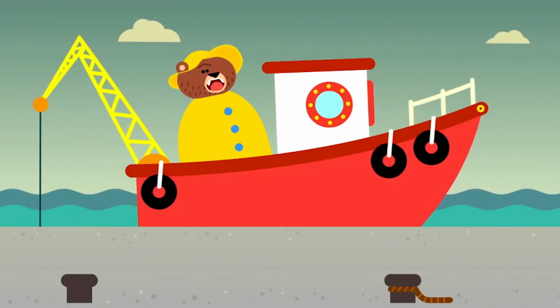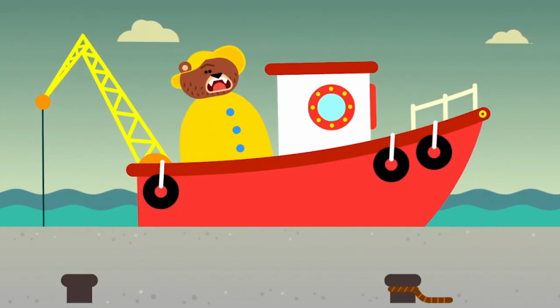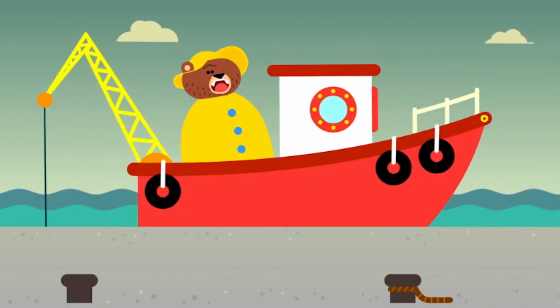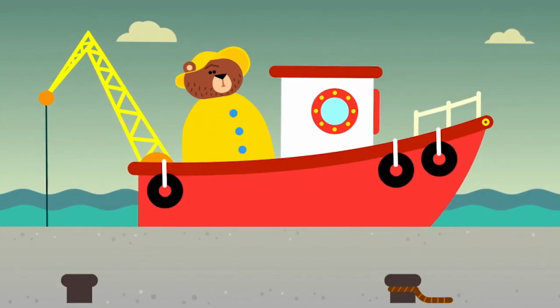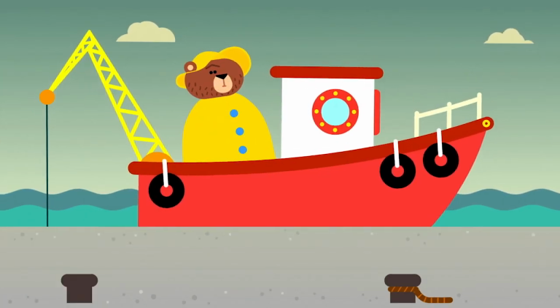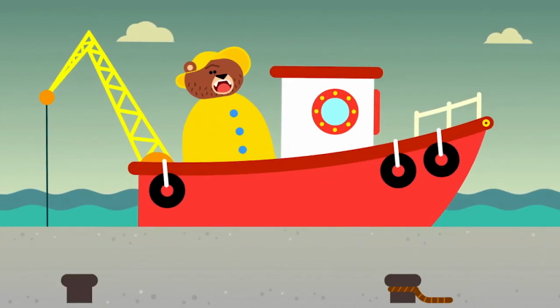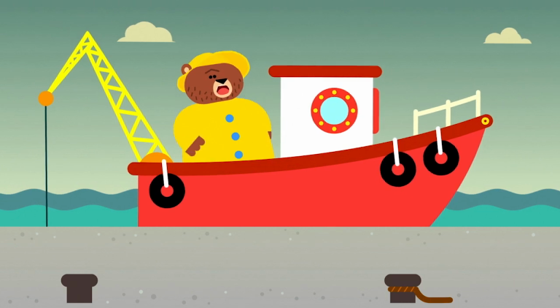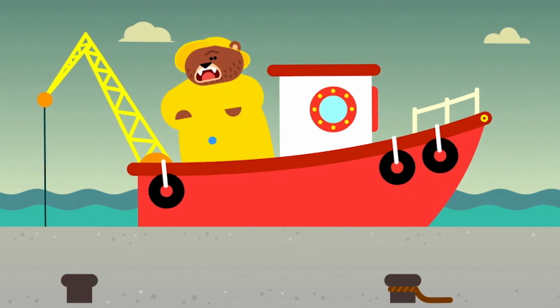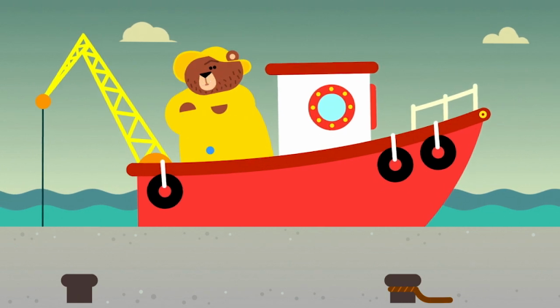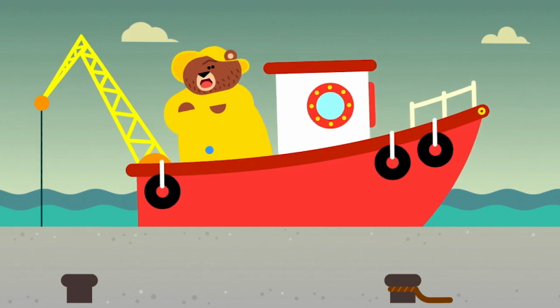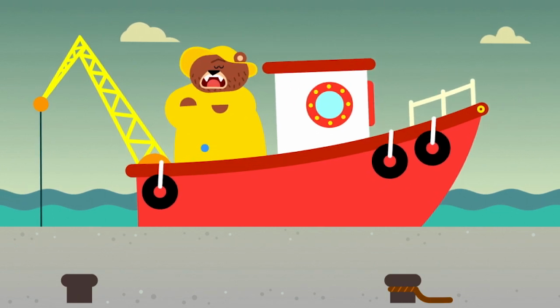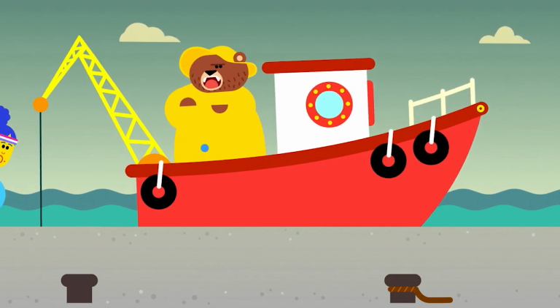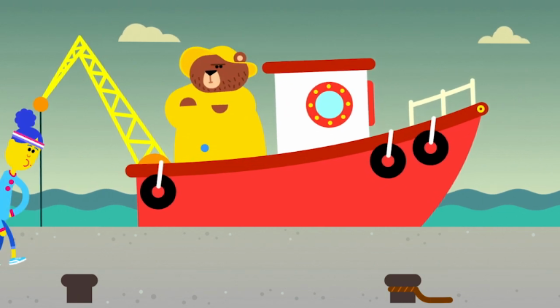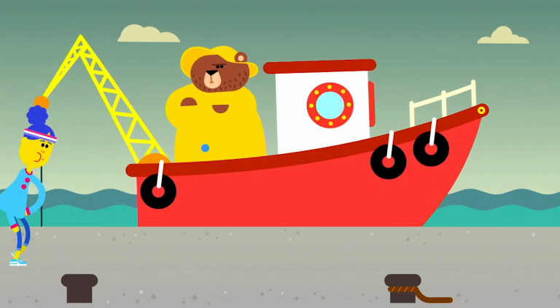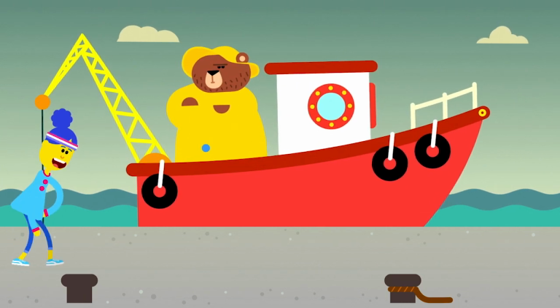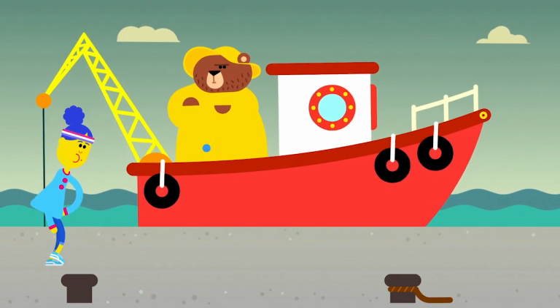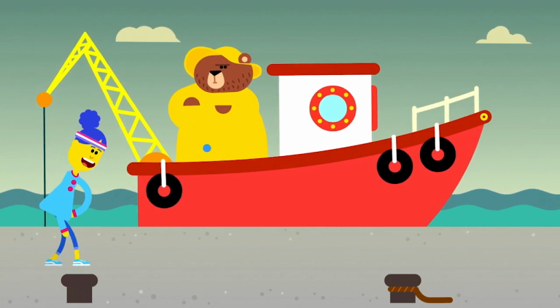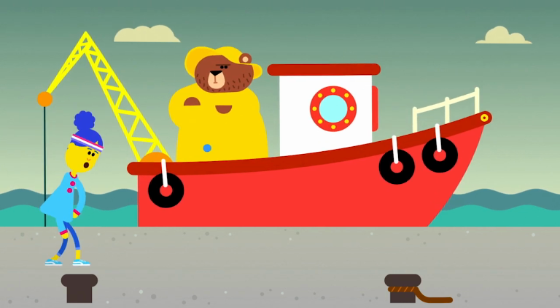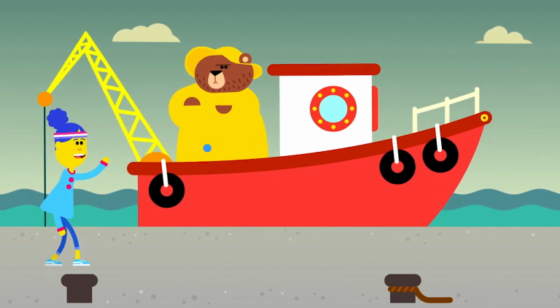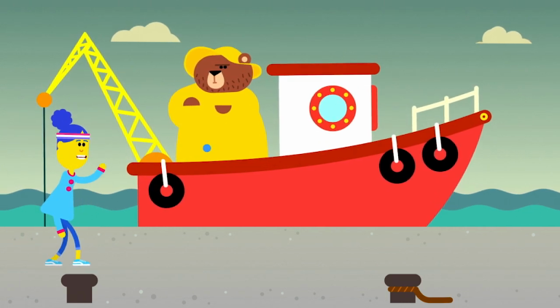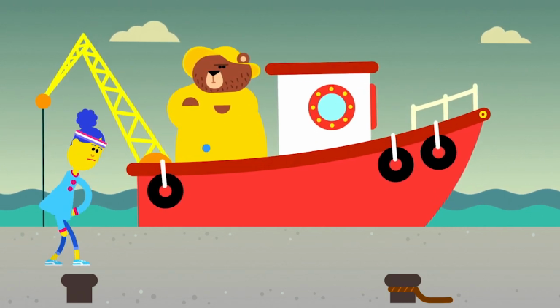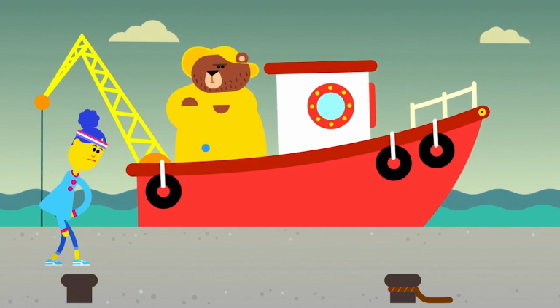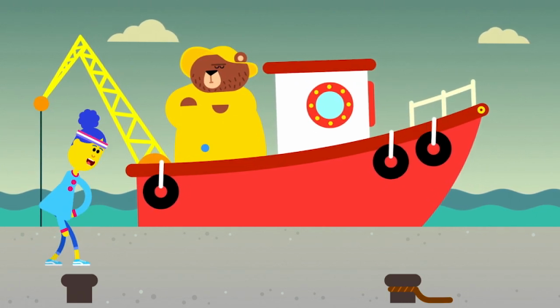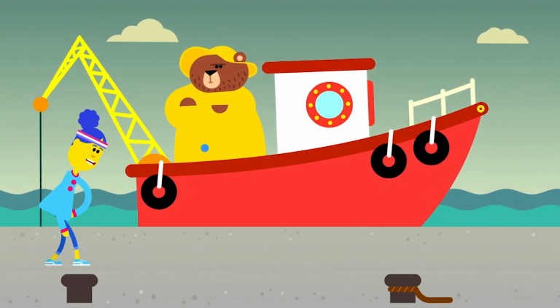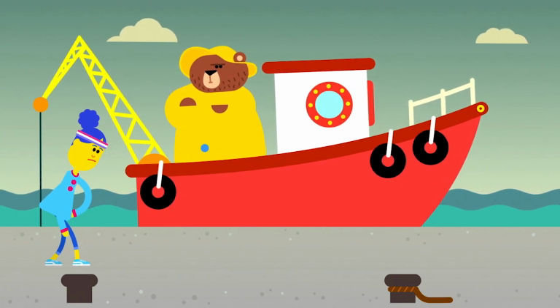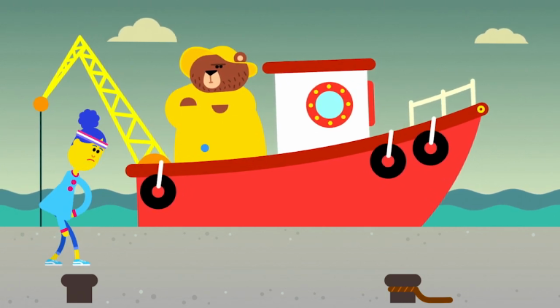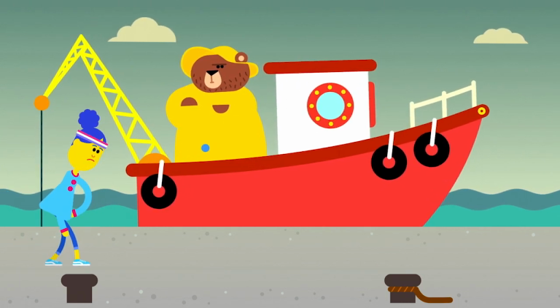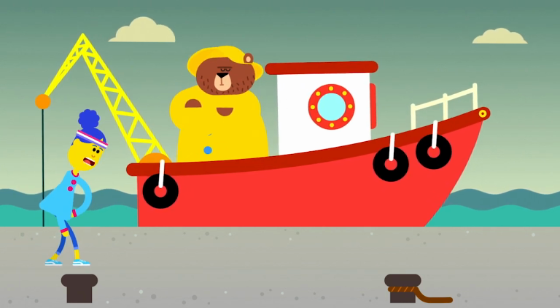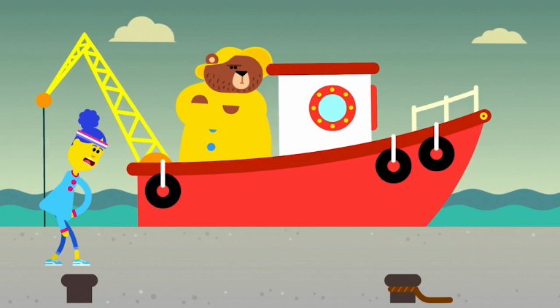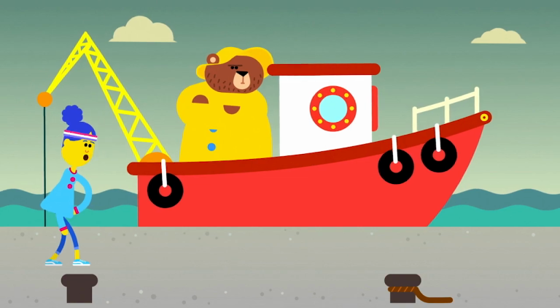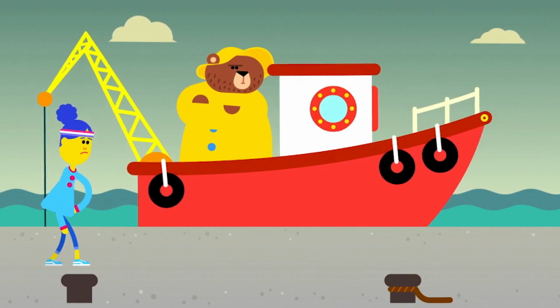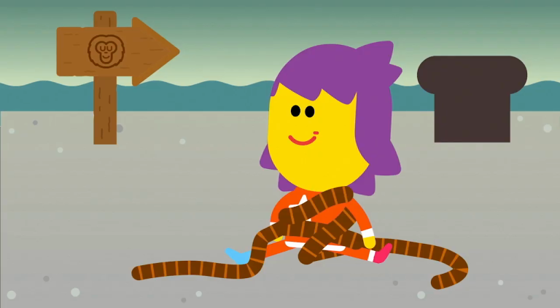Ahoy! You must be my new crew. I don't think so. We're not fishermen. We're just trying to get home.